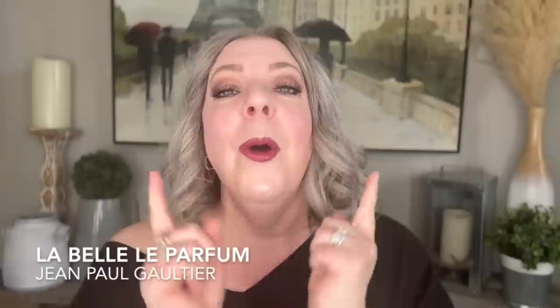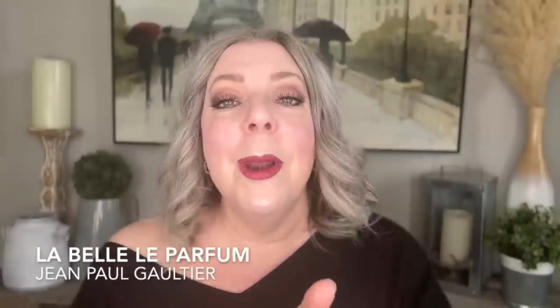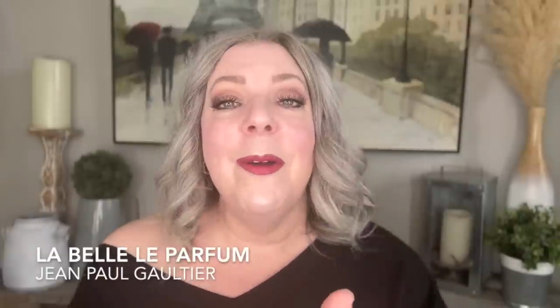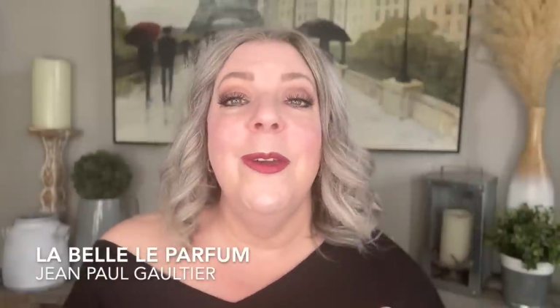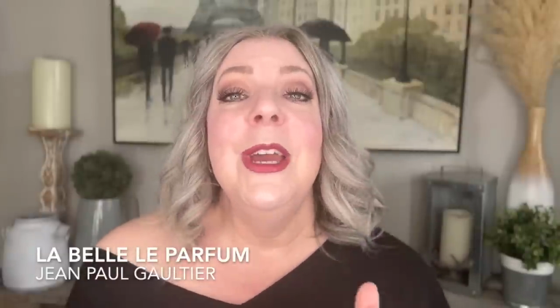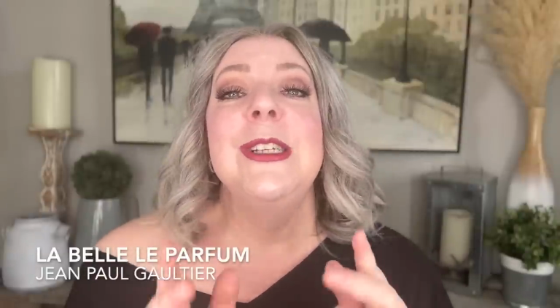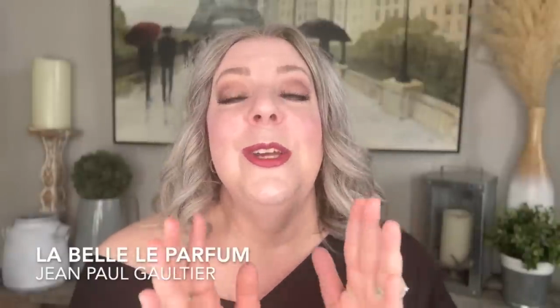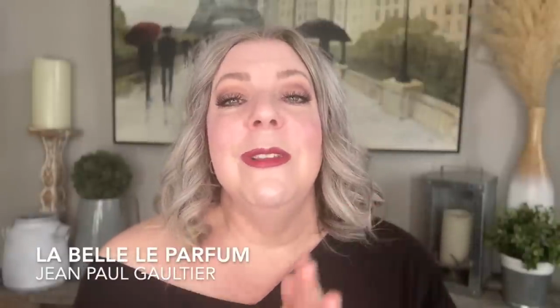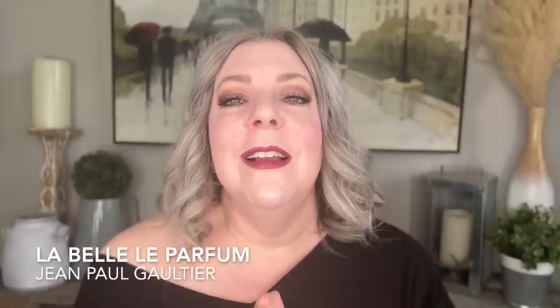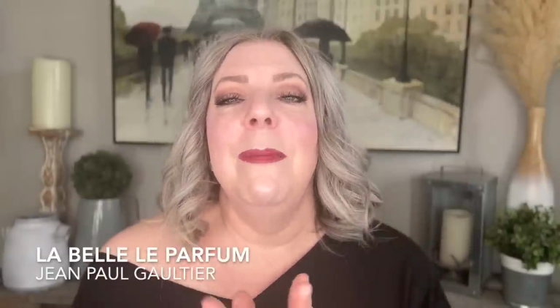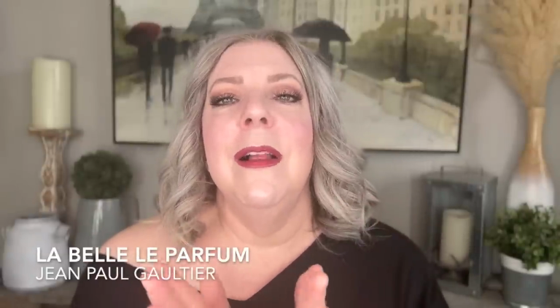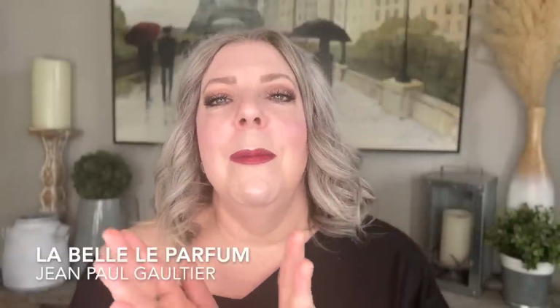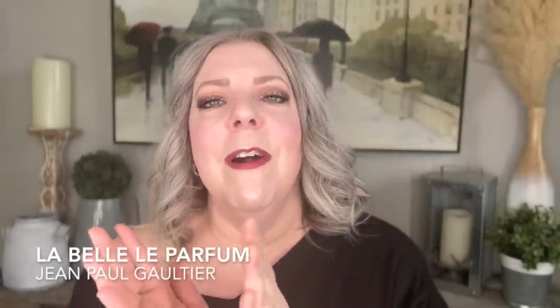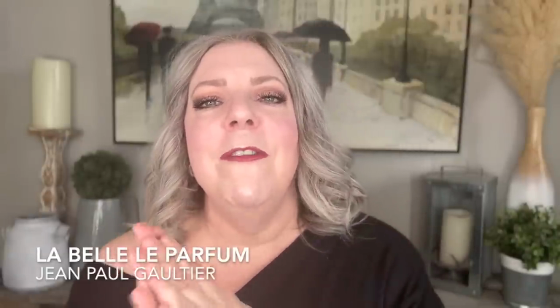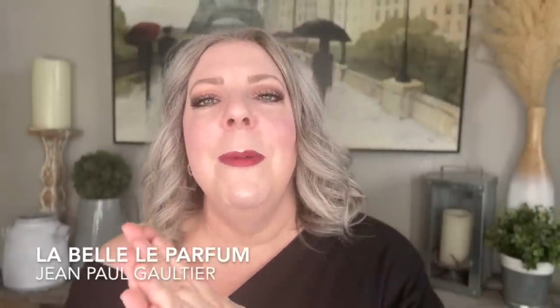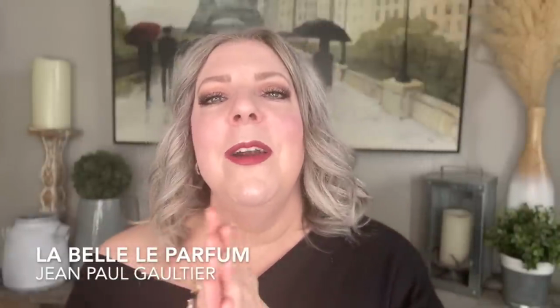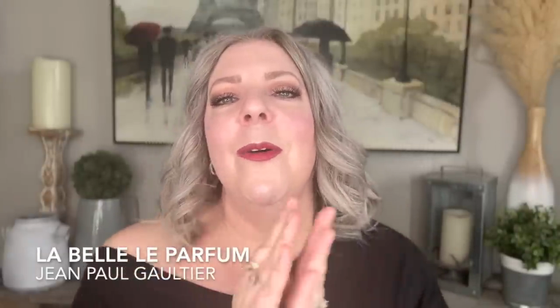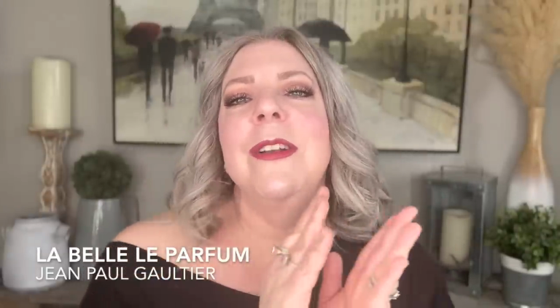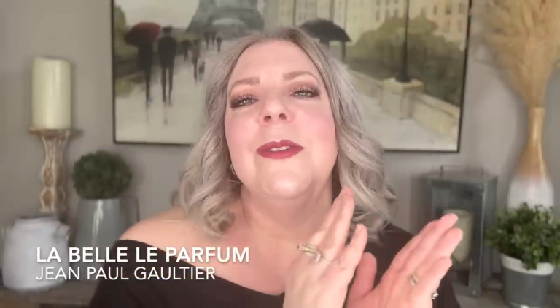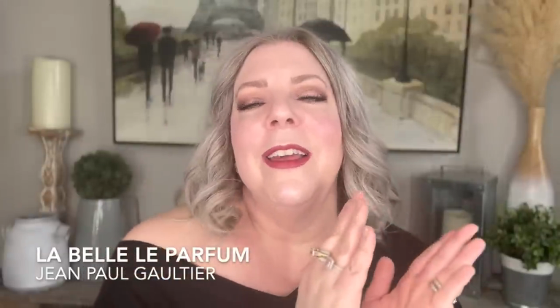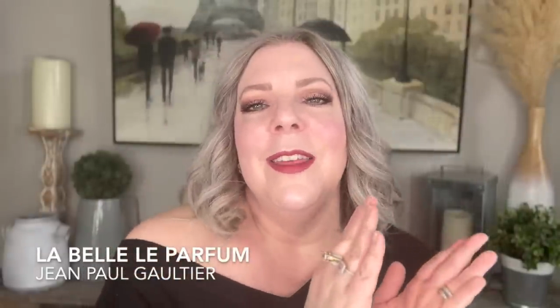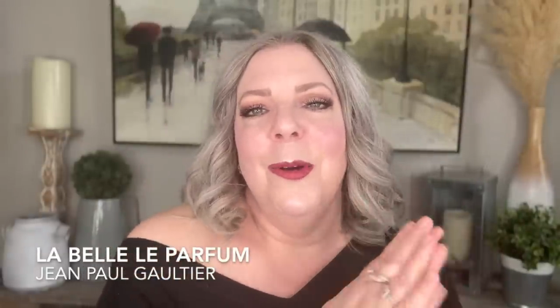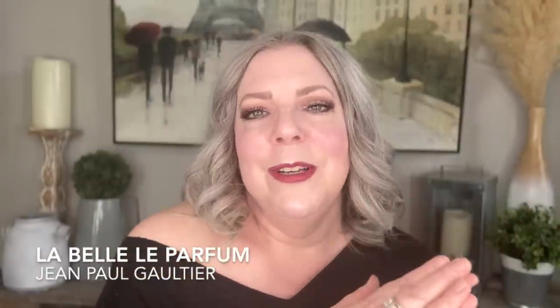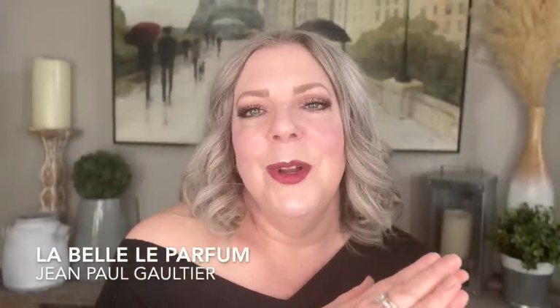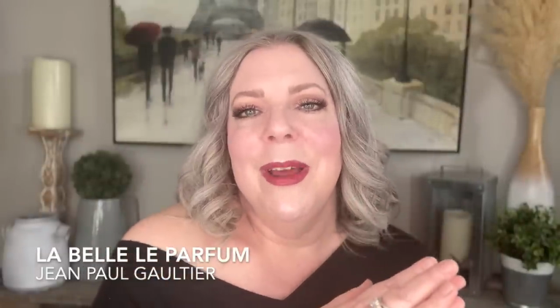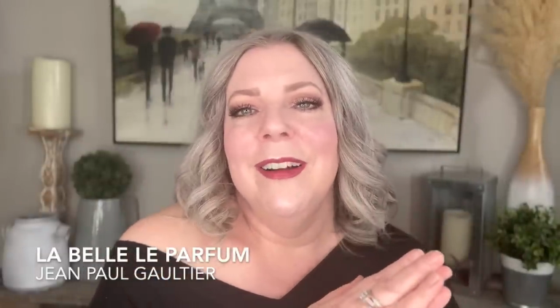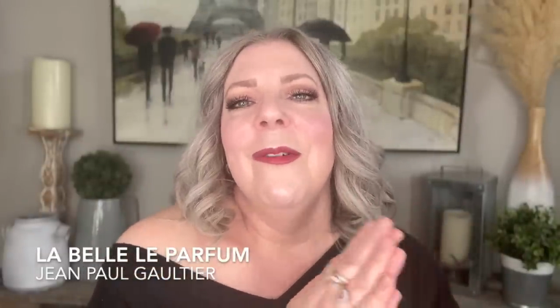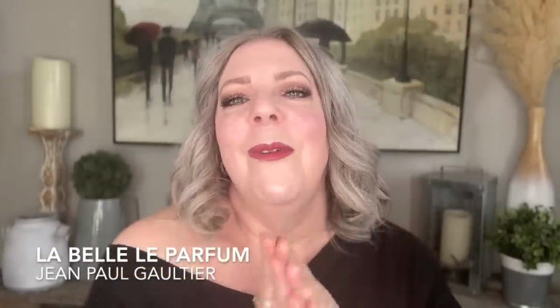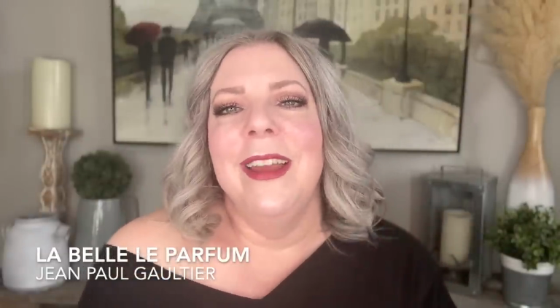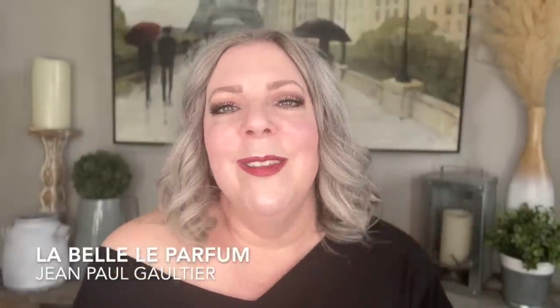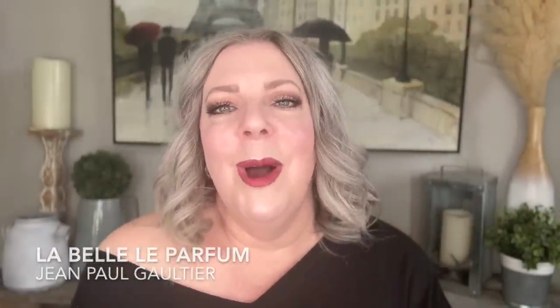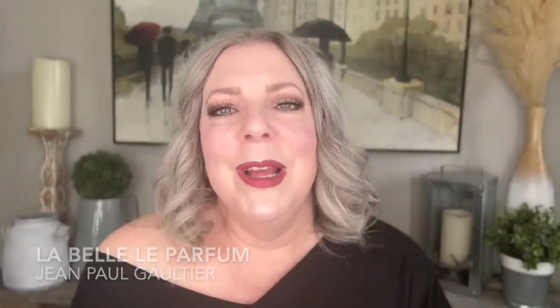What about you? Do you like La Belle Le Parfum better or do you like the original better? Weigh in in the comments.